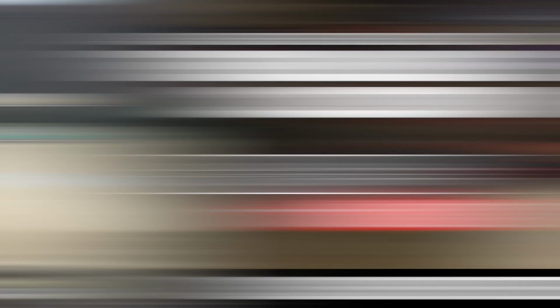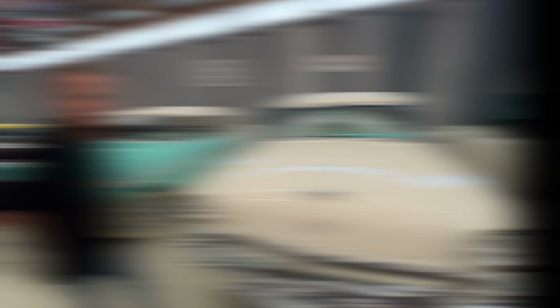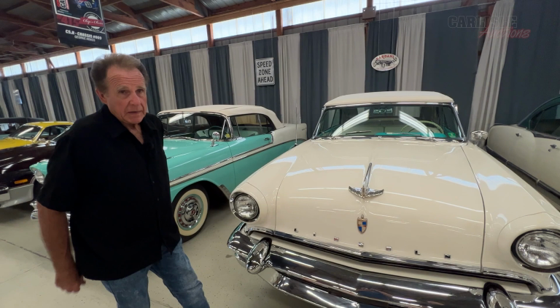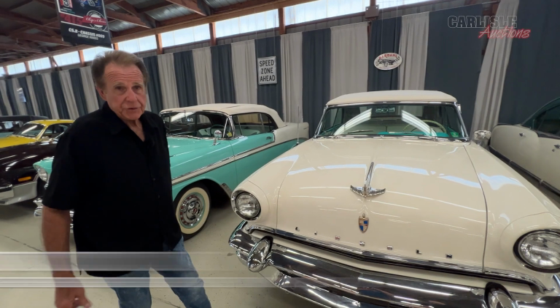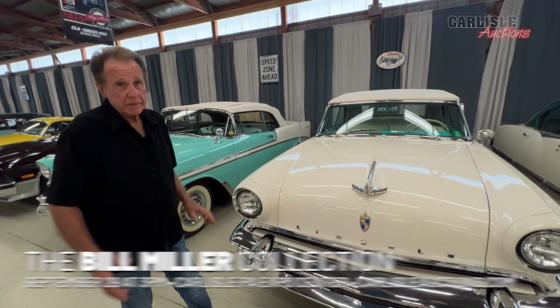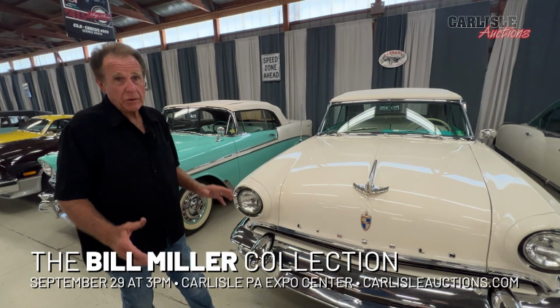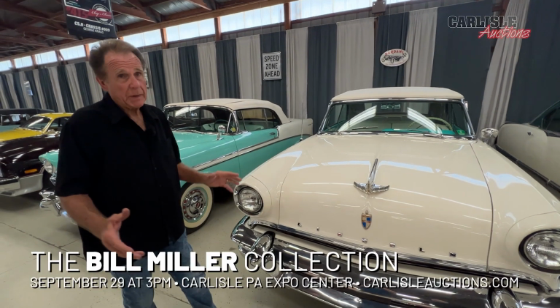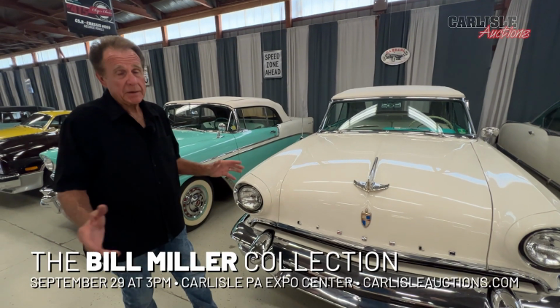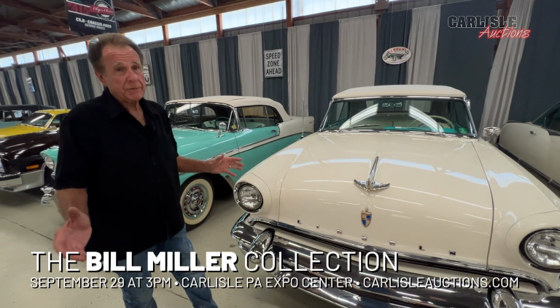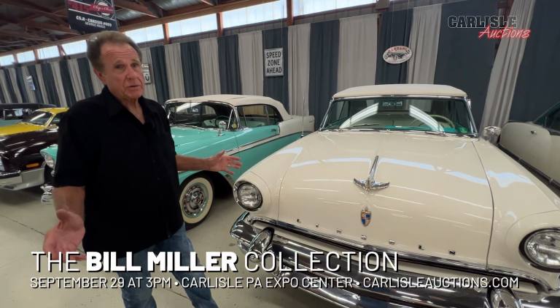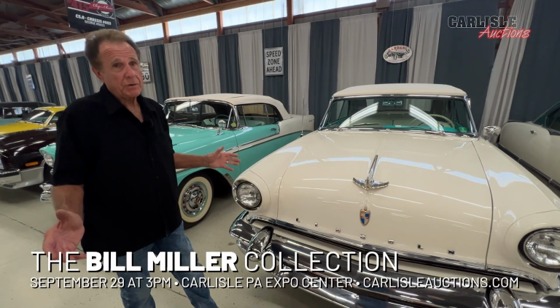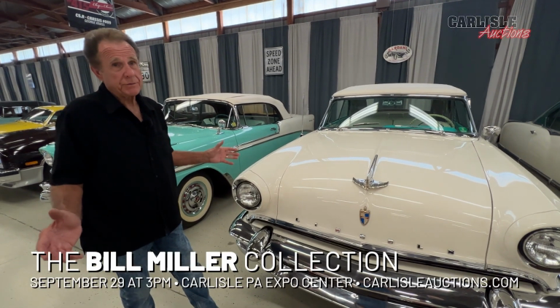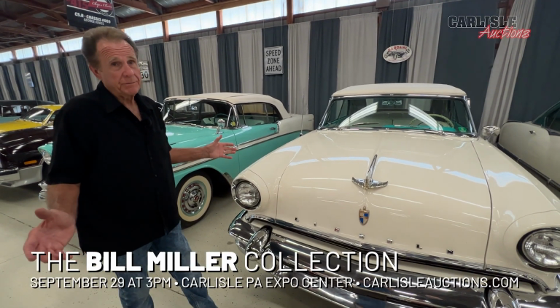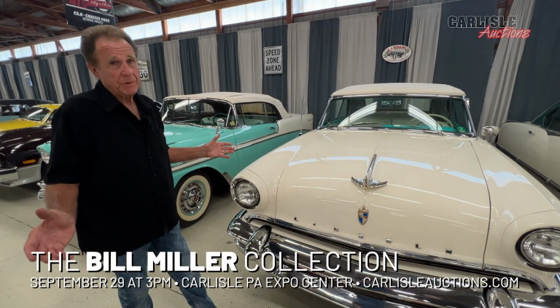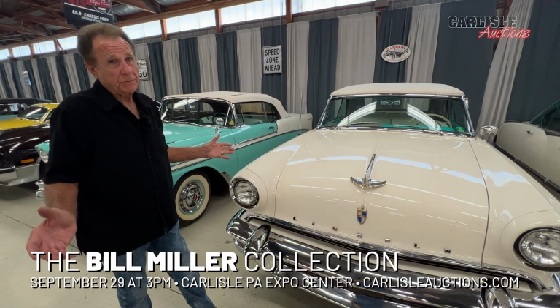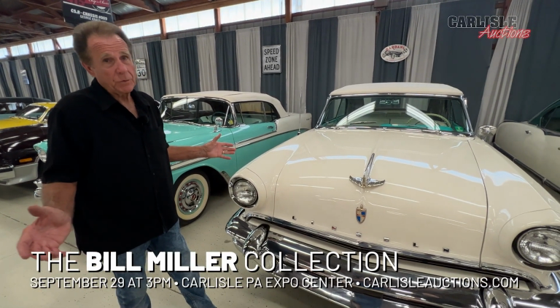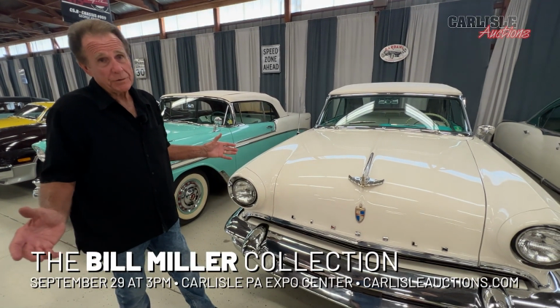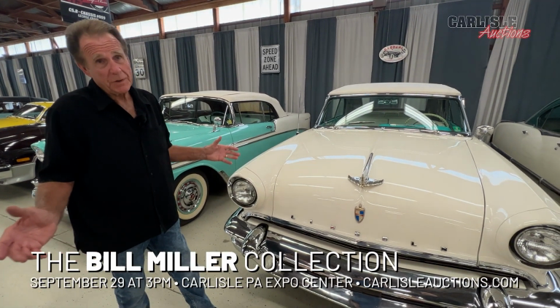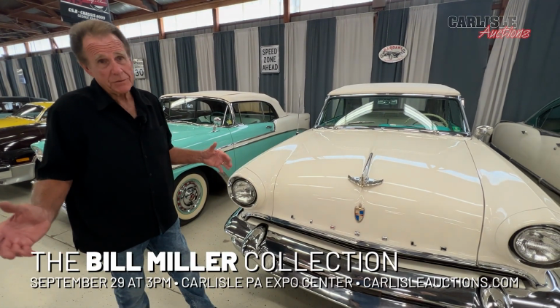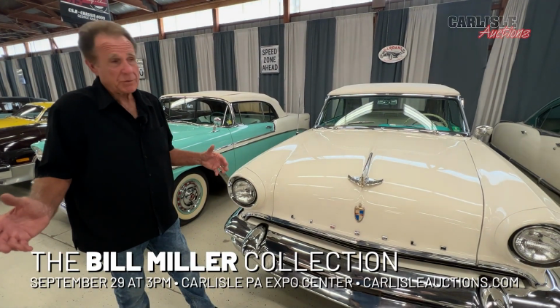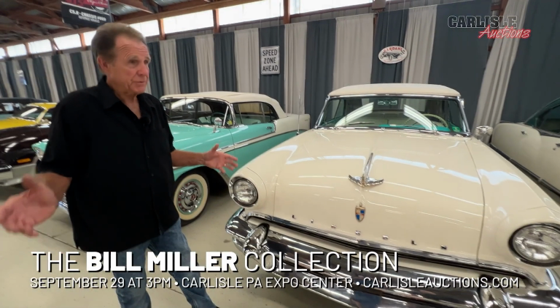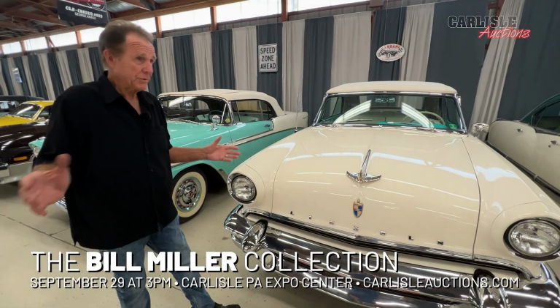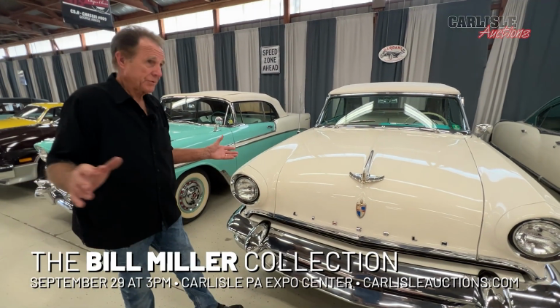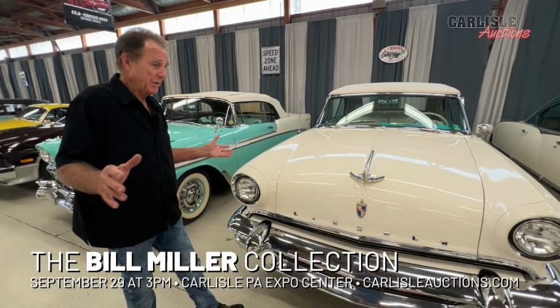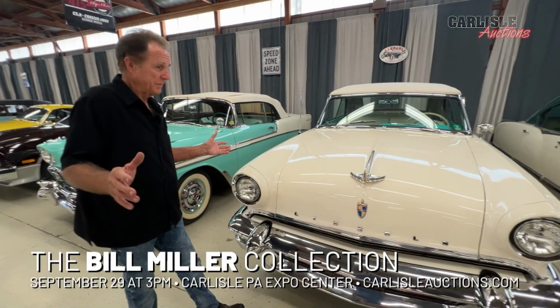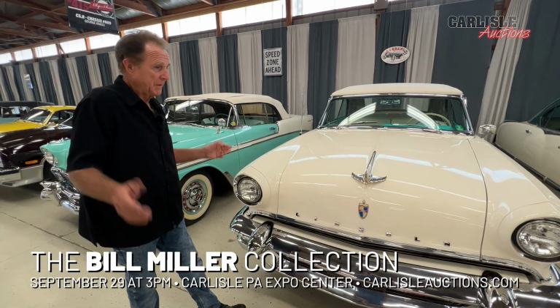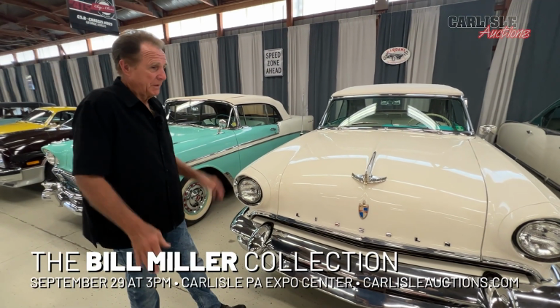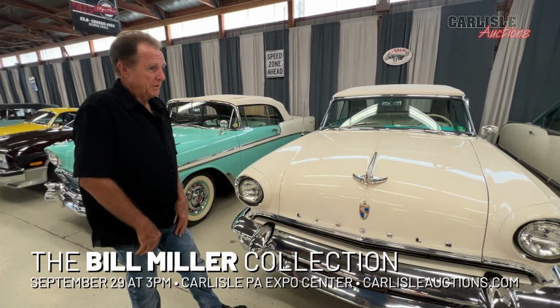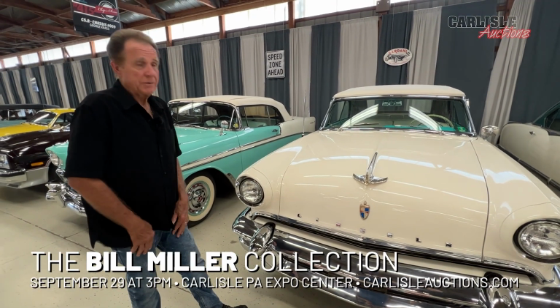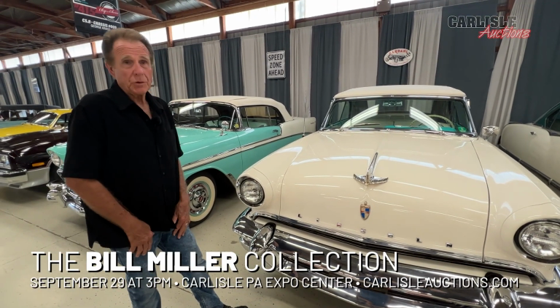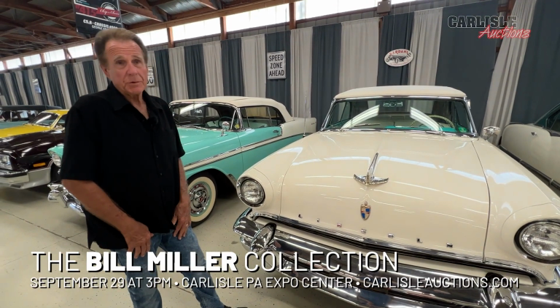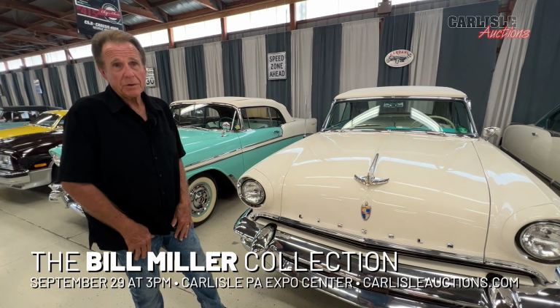As you can tell, Mike, I've got cars that are Fords, Chevys, Chryslers, German cars.